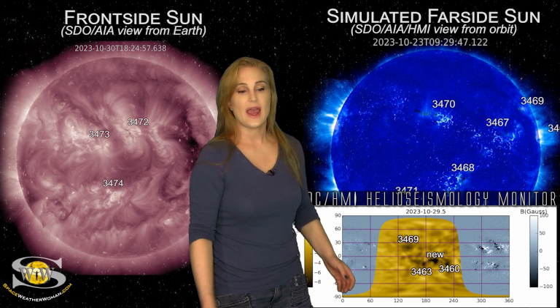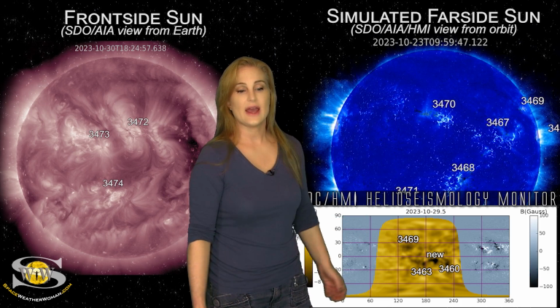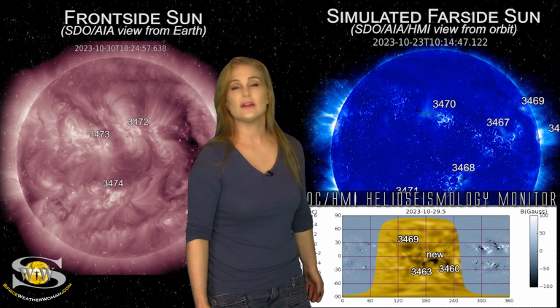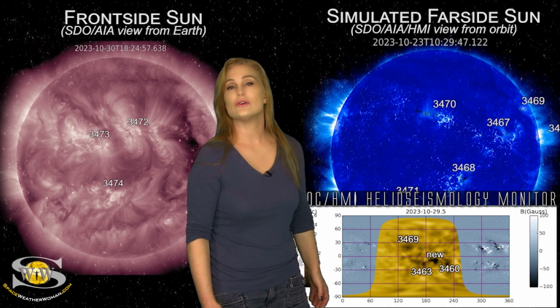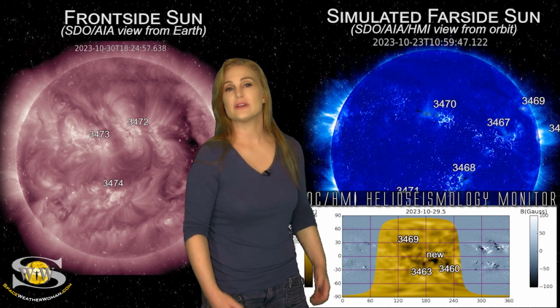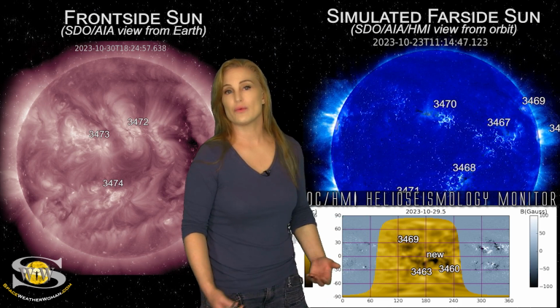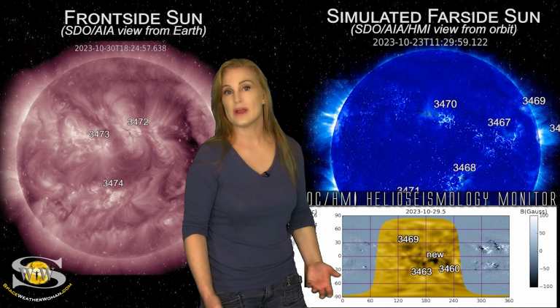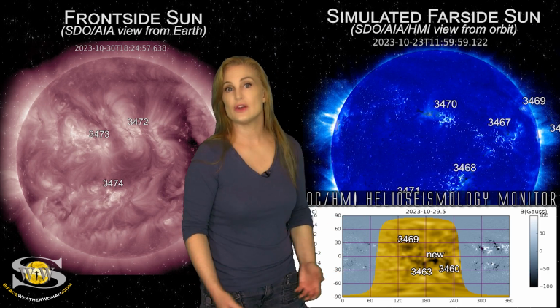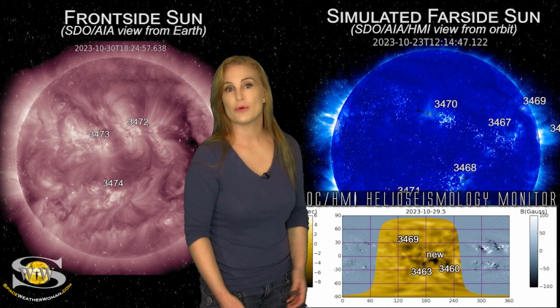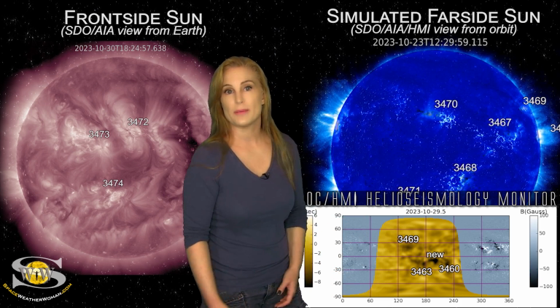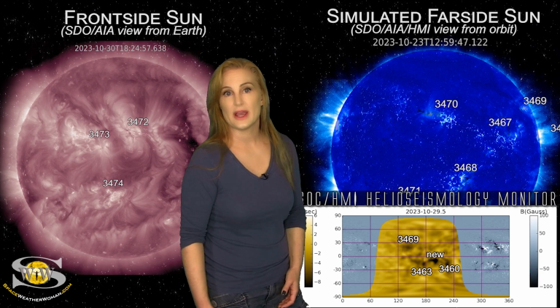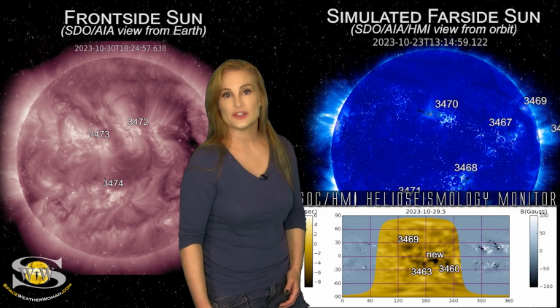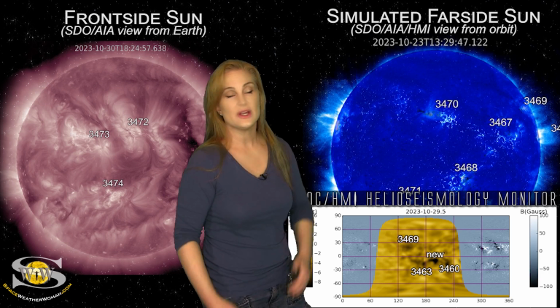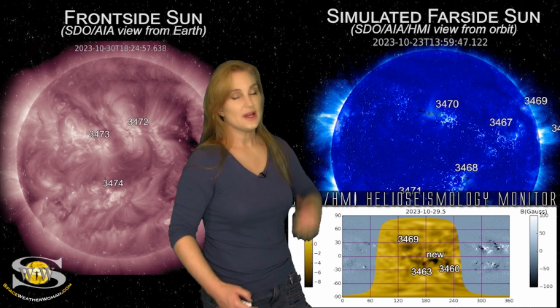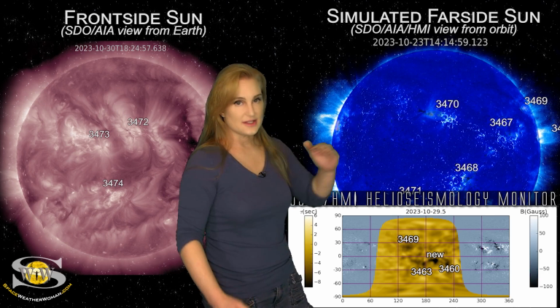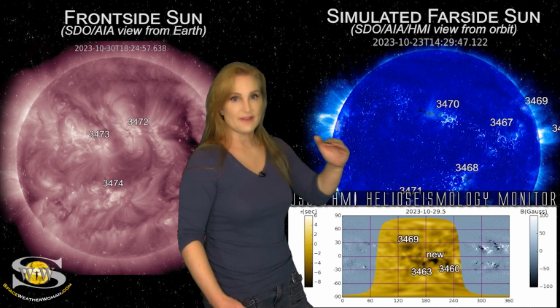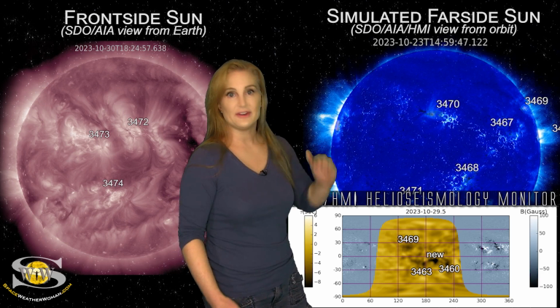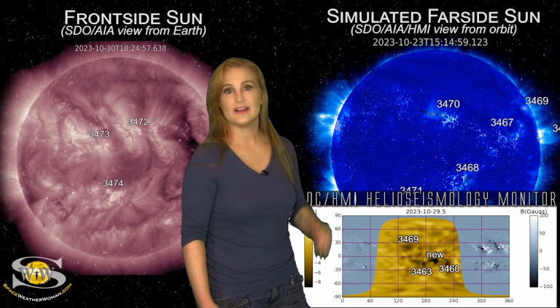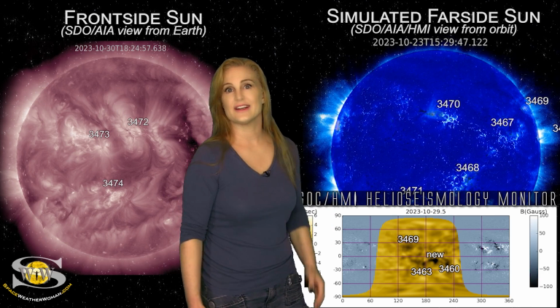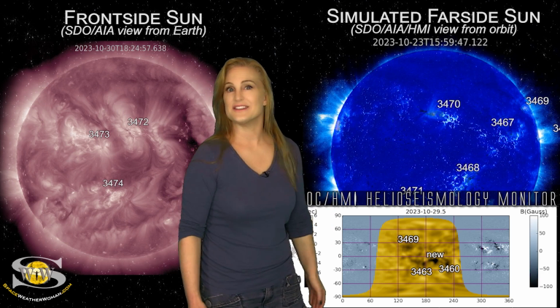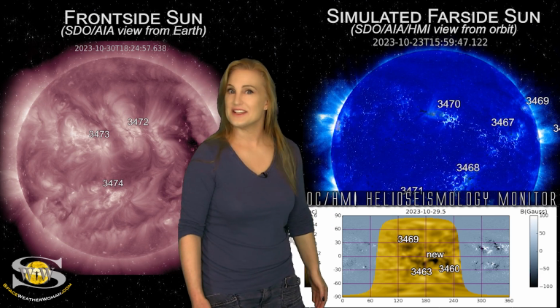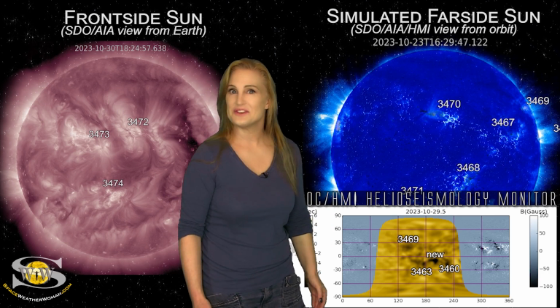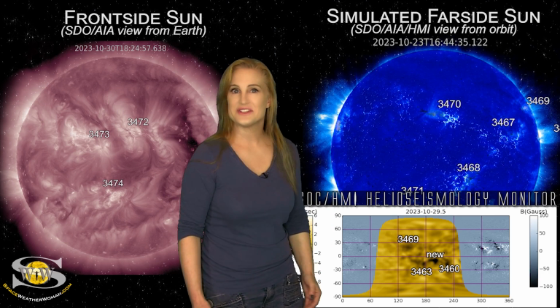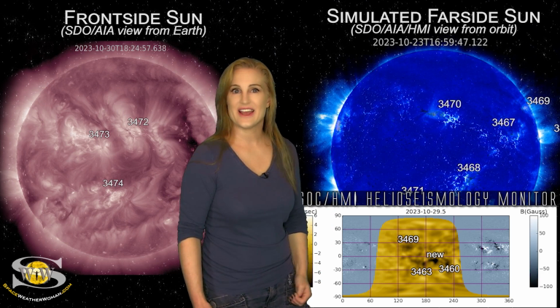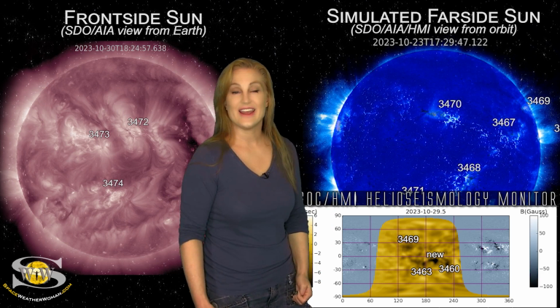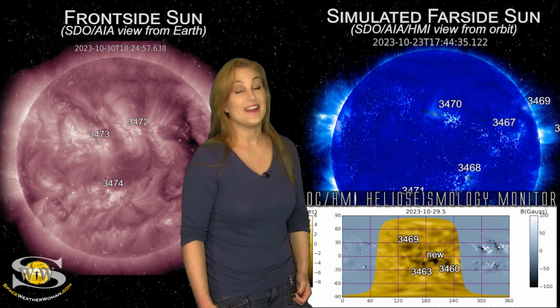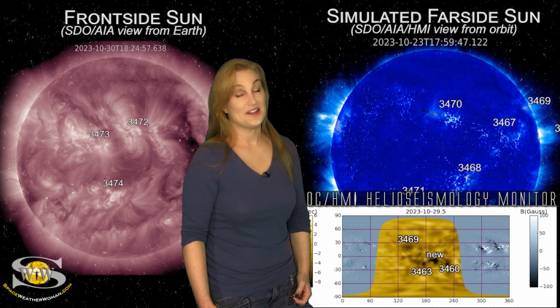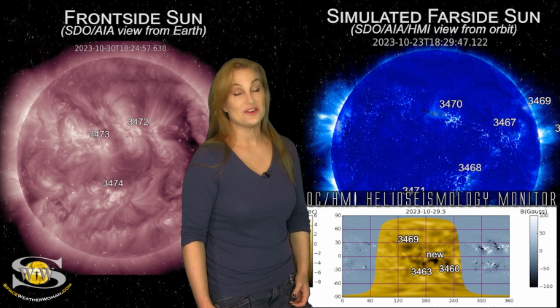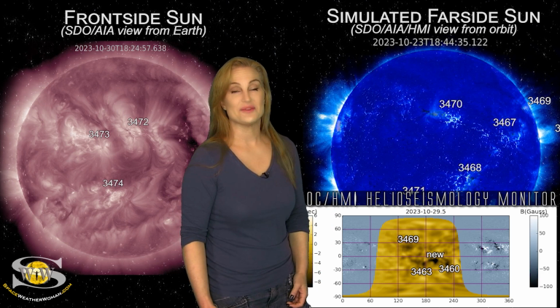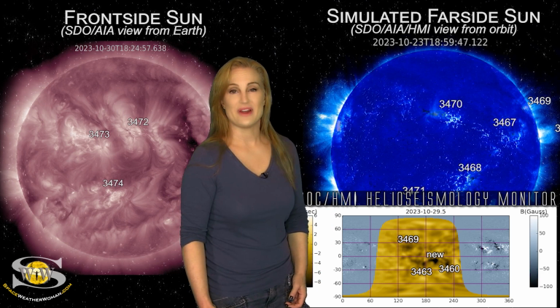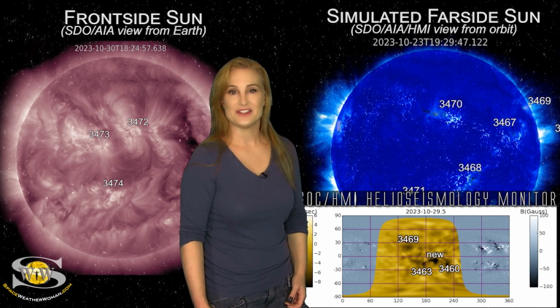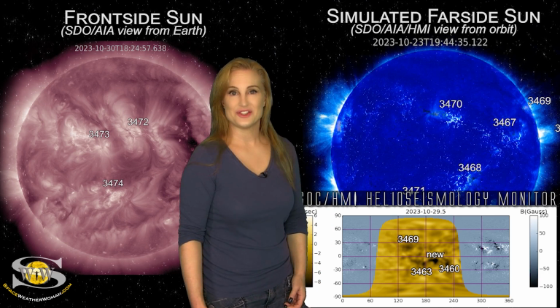Radio propagation looks like it's definitely going to continue to stay in the good range.